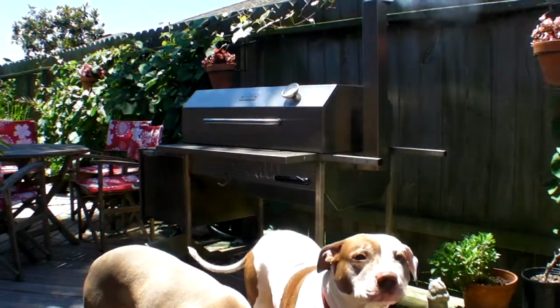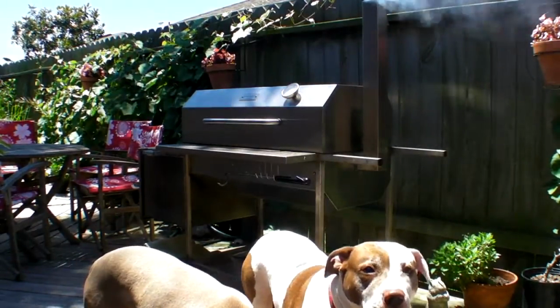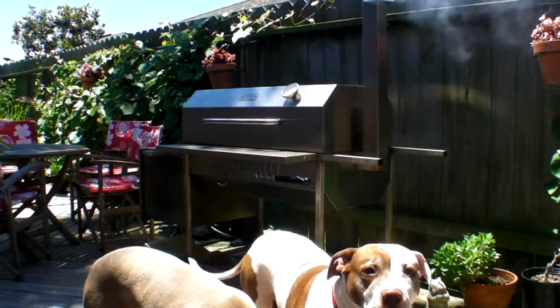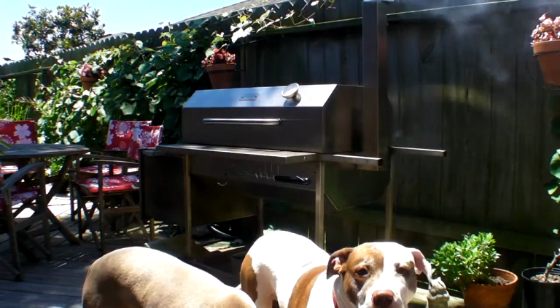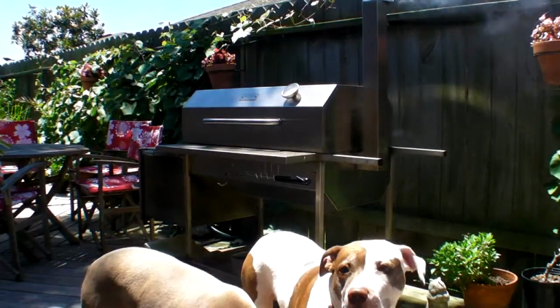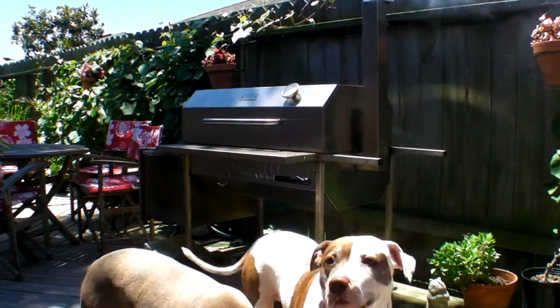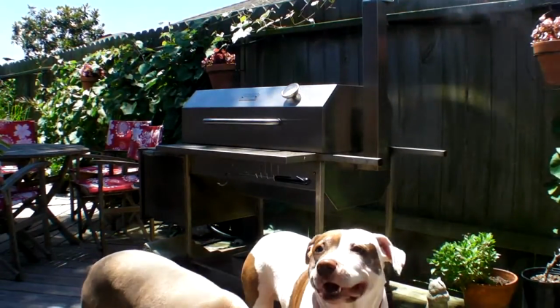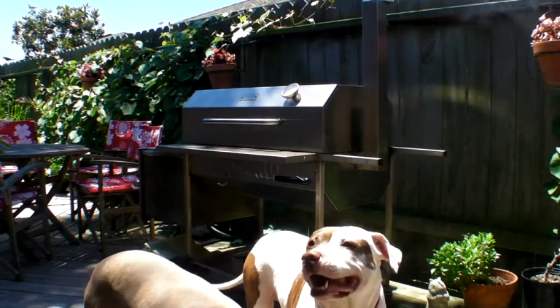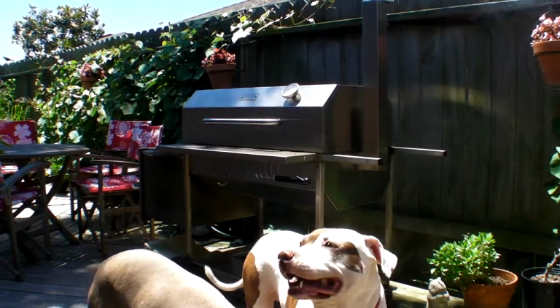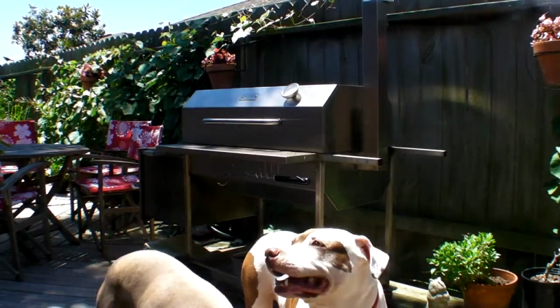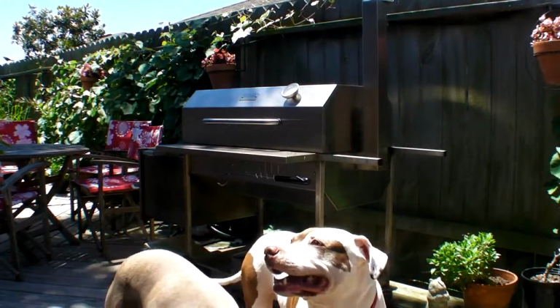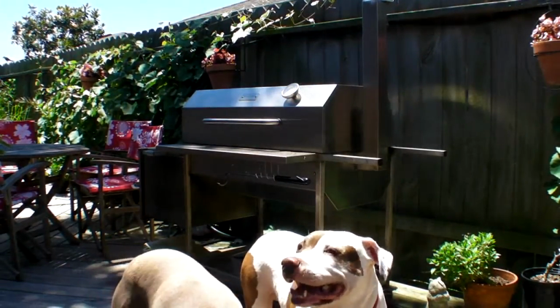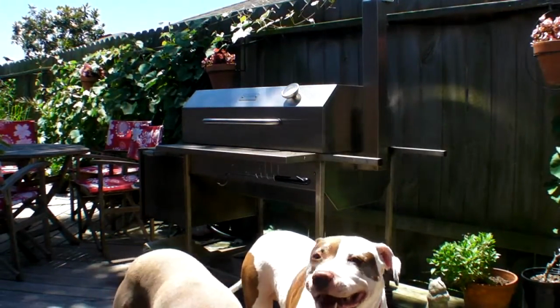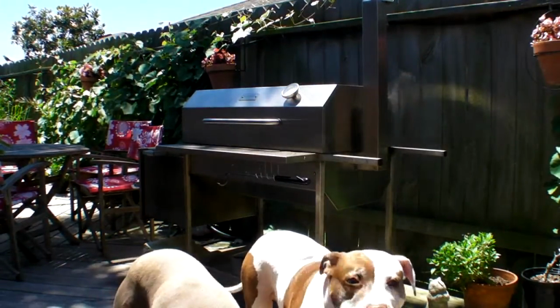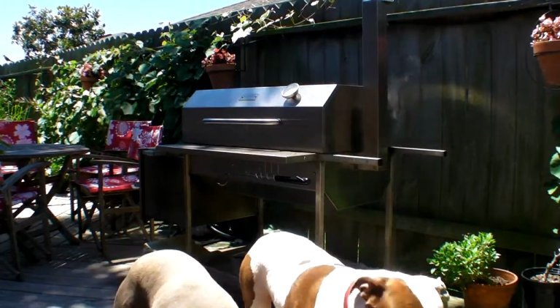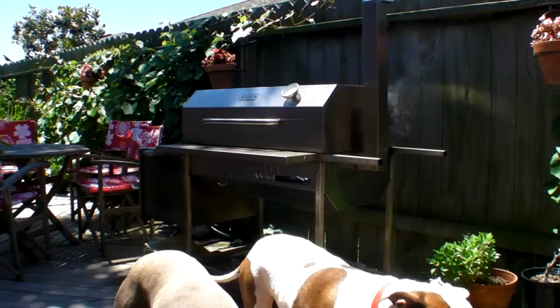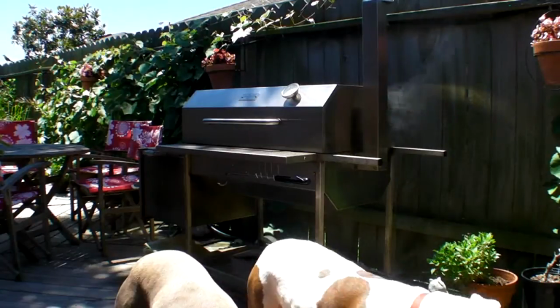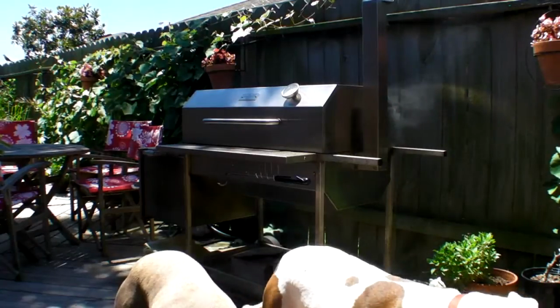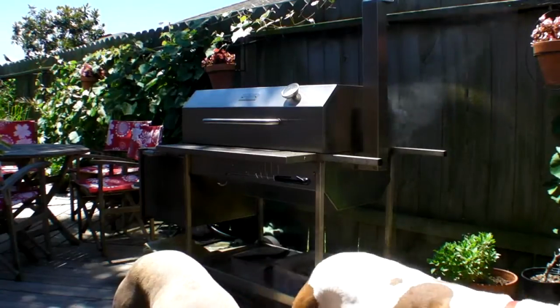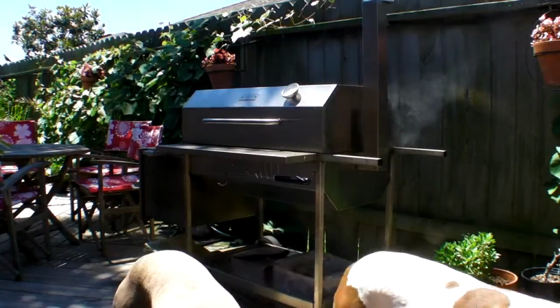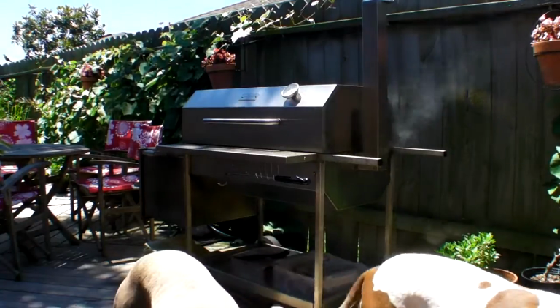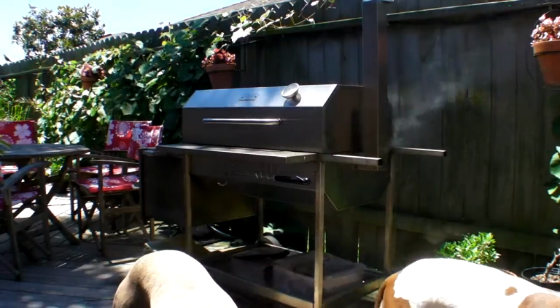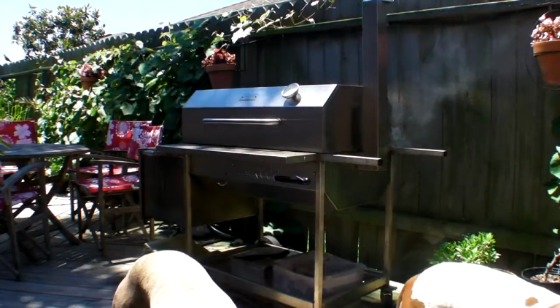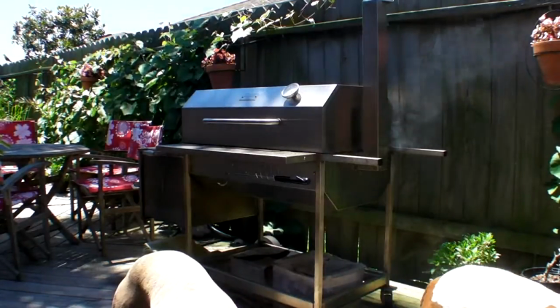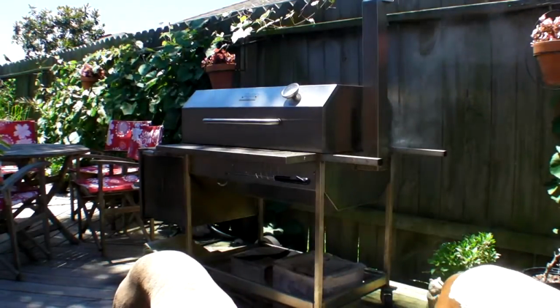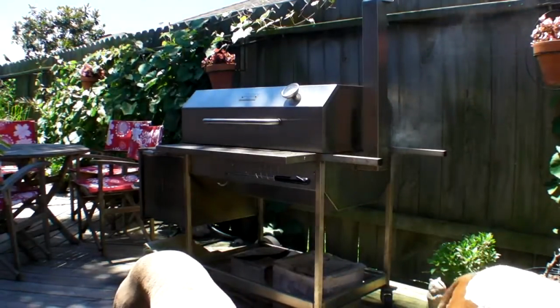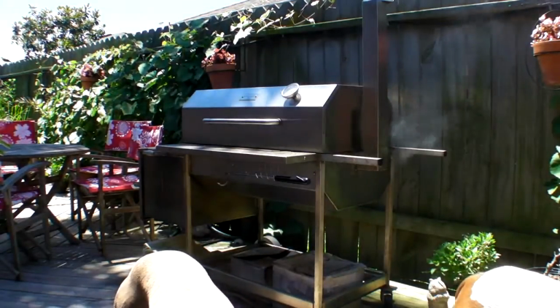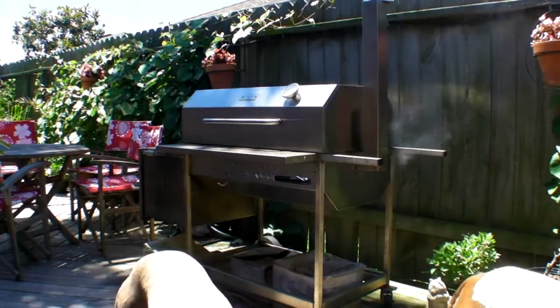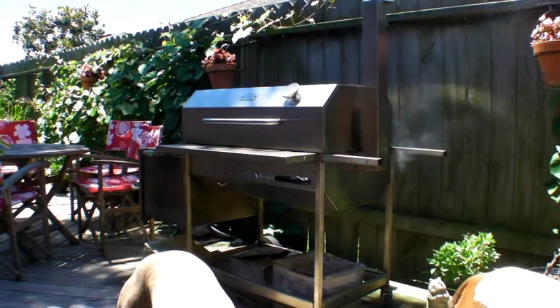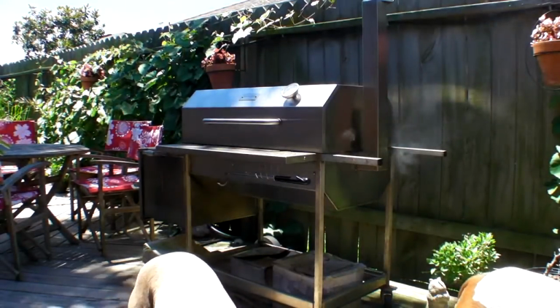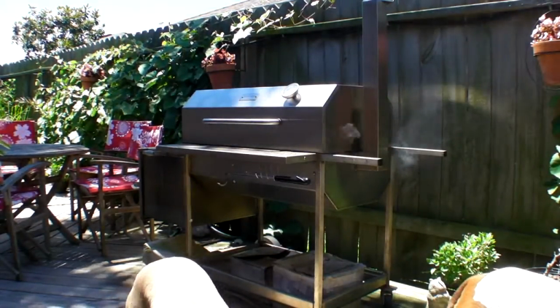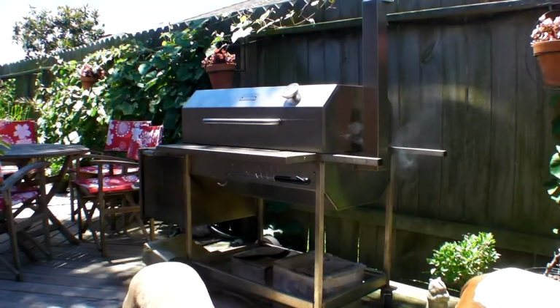What do you see right here? Lee, what do you see right there? Squirrel. On the fence.